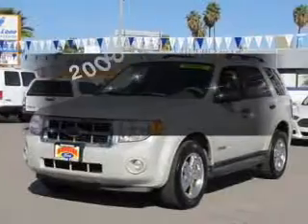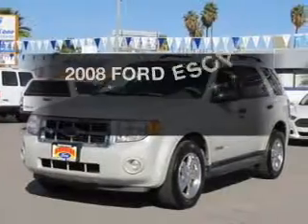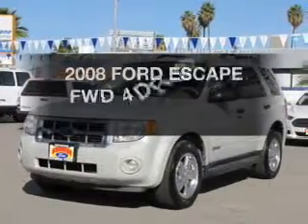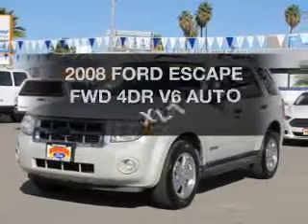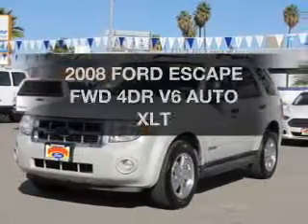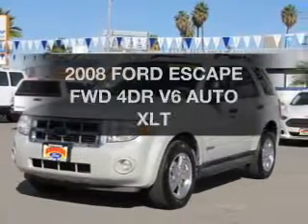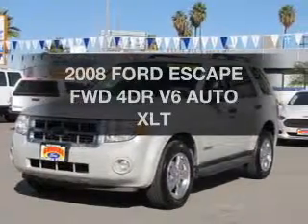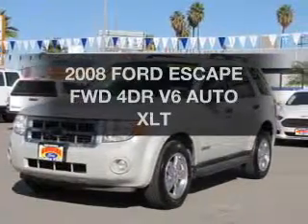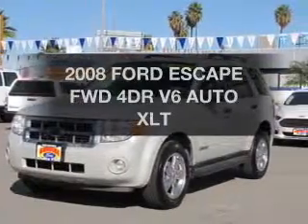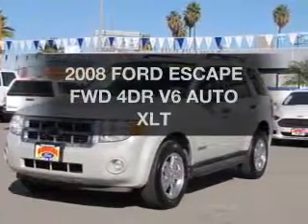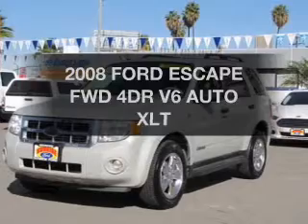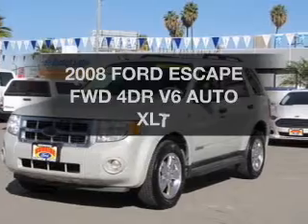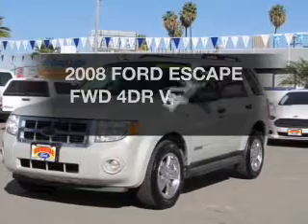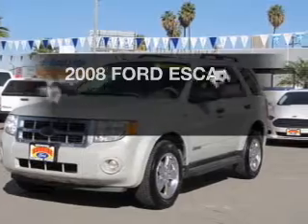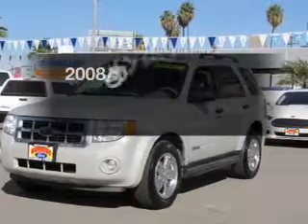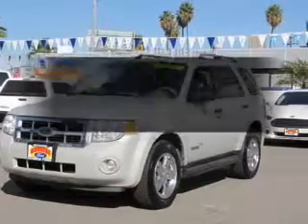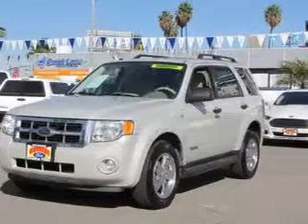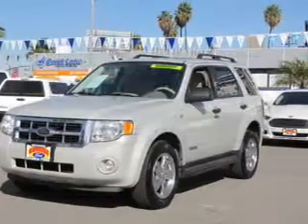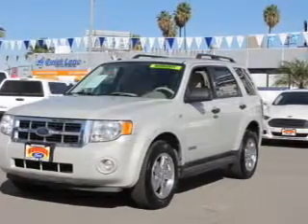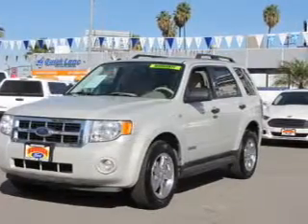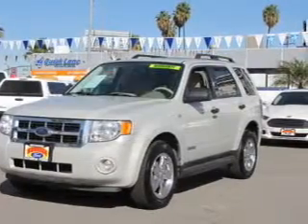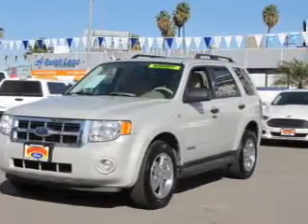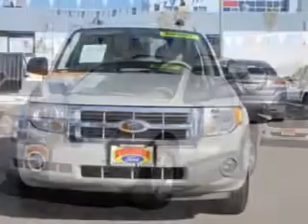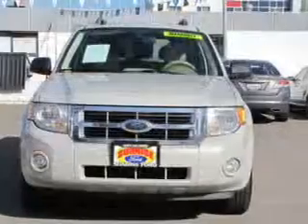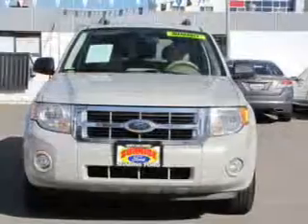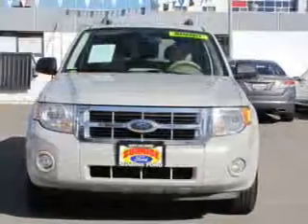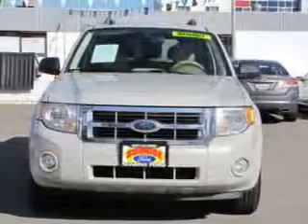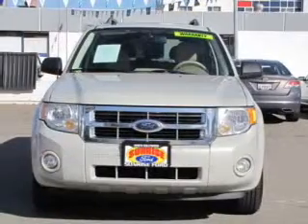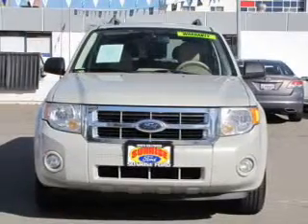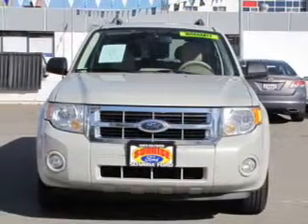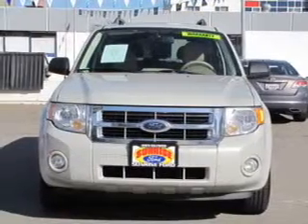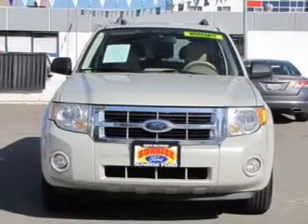Introducing the 2008 Ford Escape. If you're looking for an automobile with great attributes, look no further.